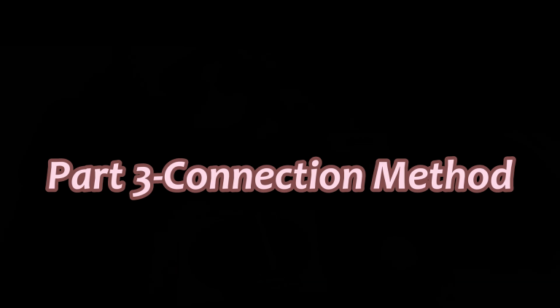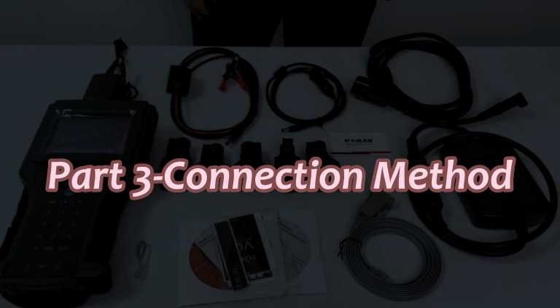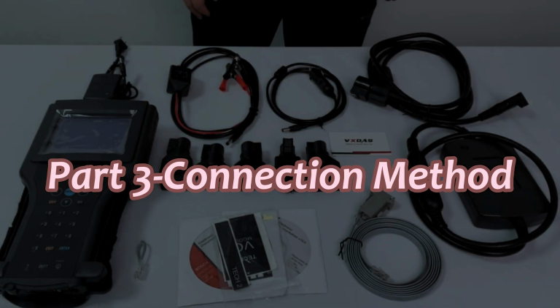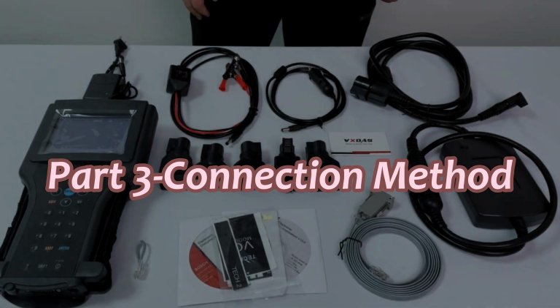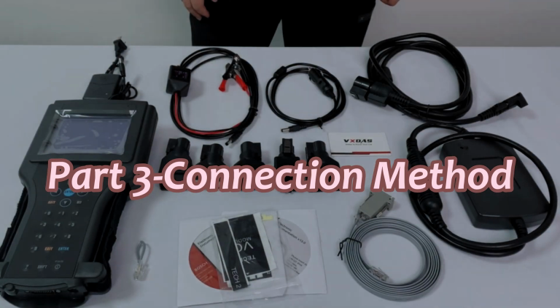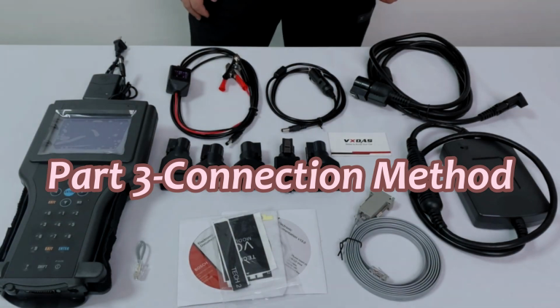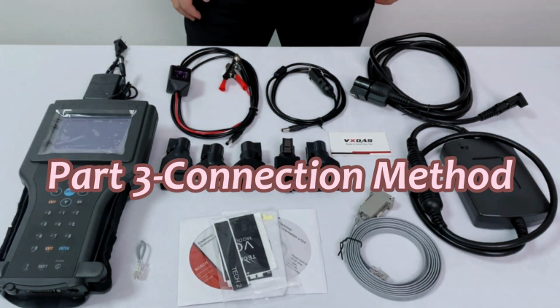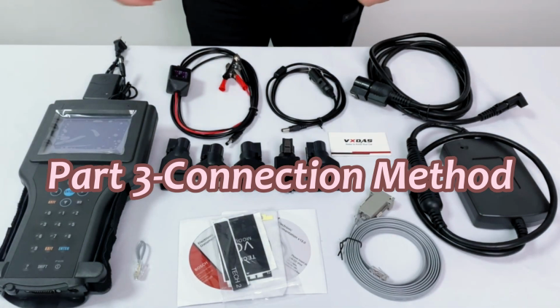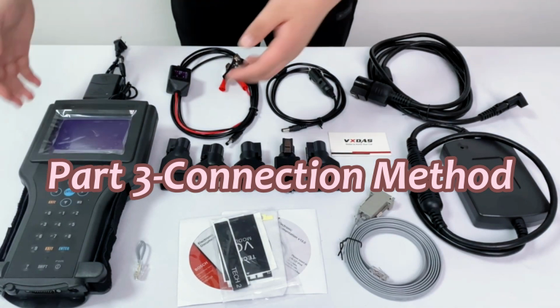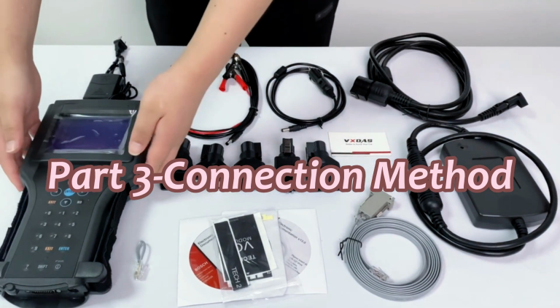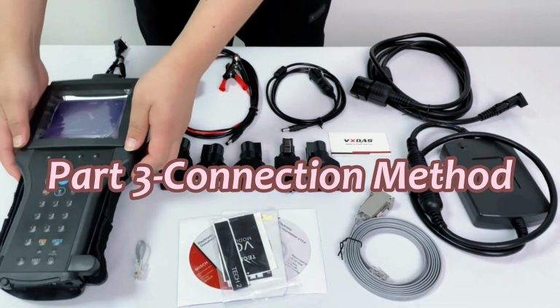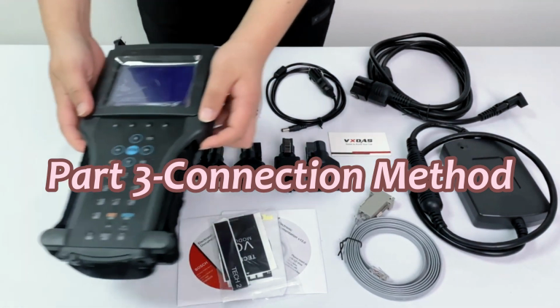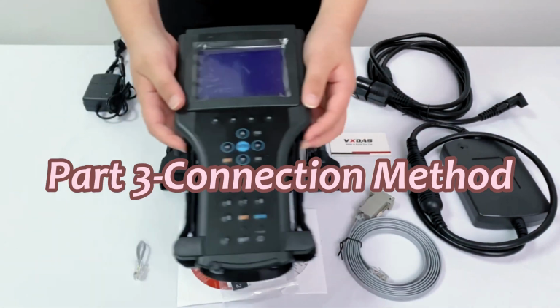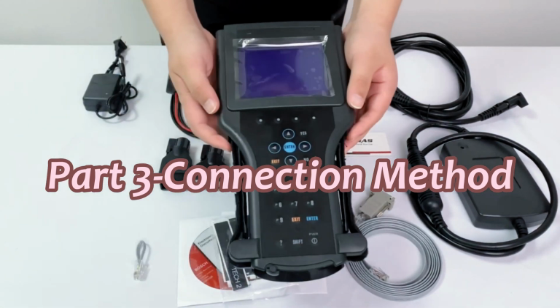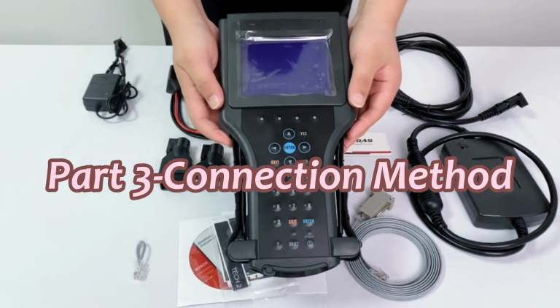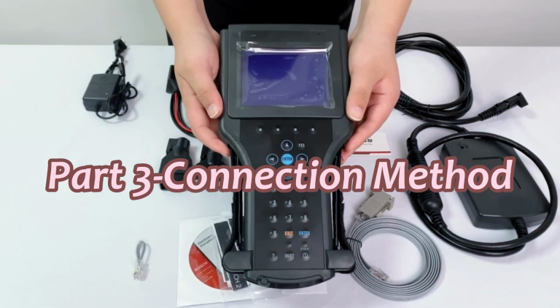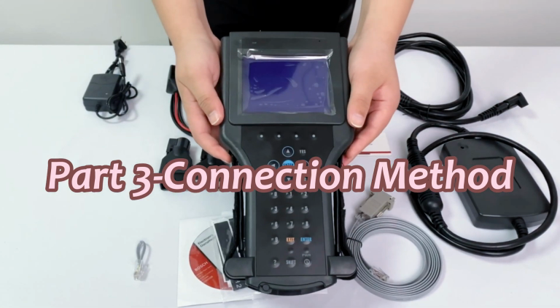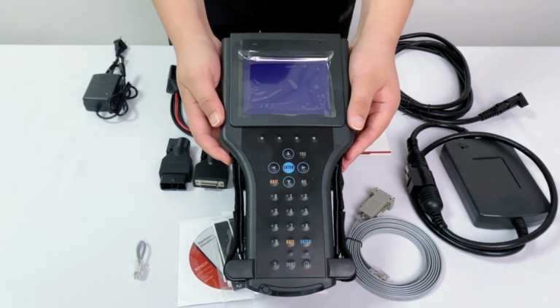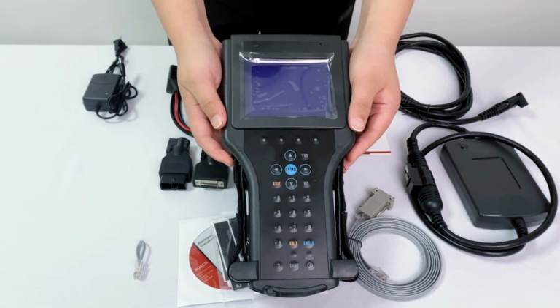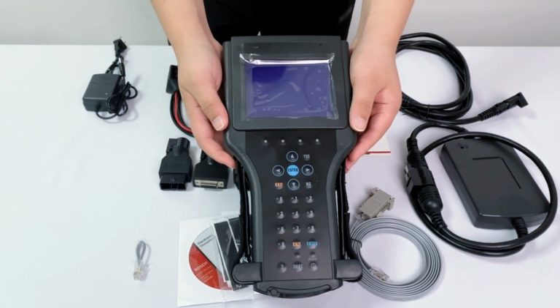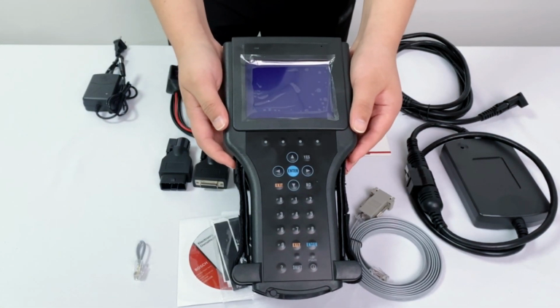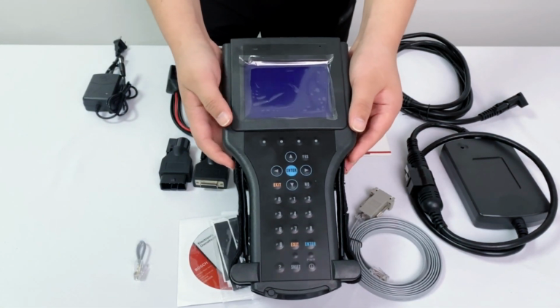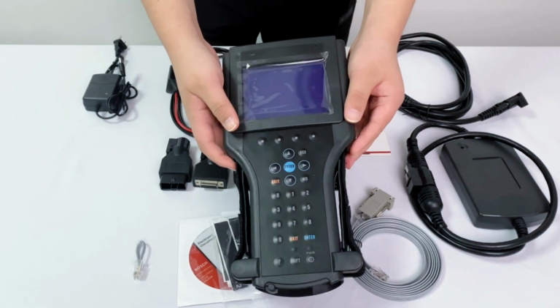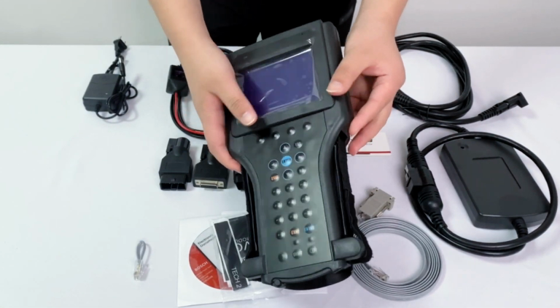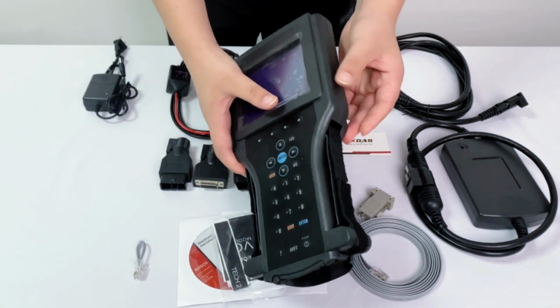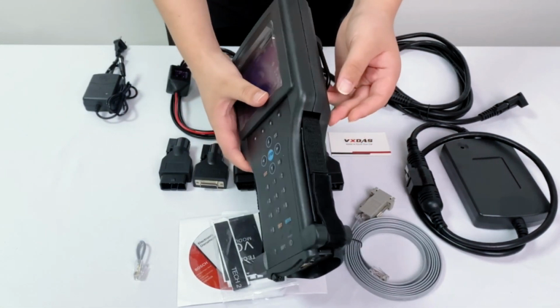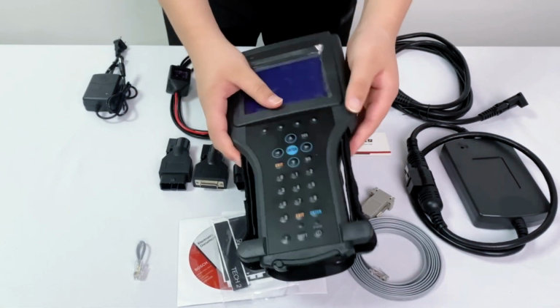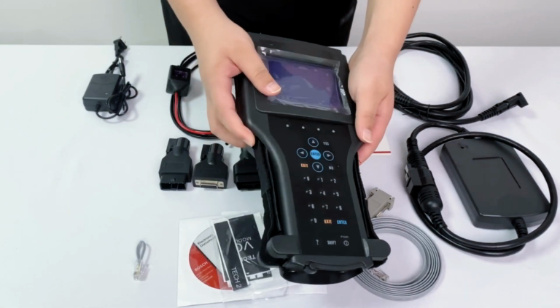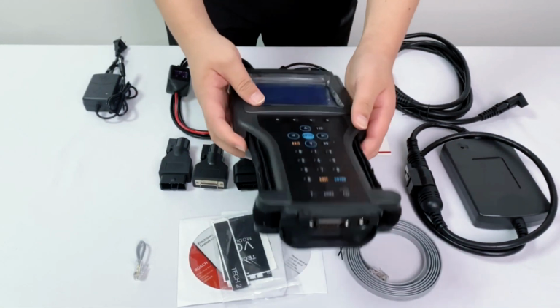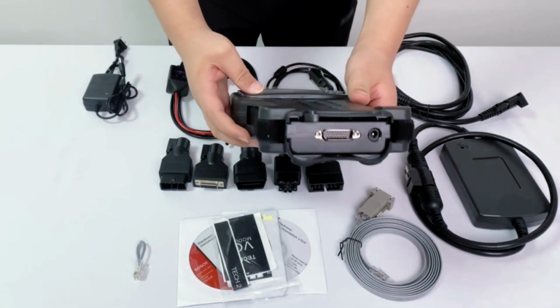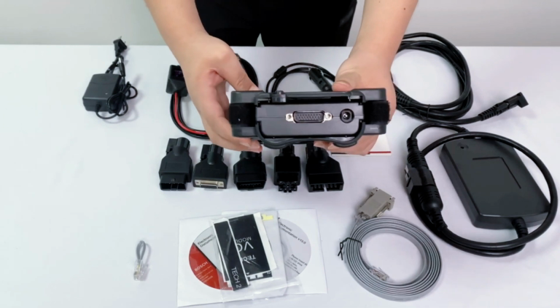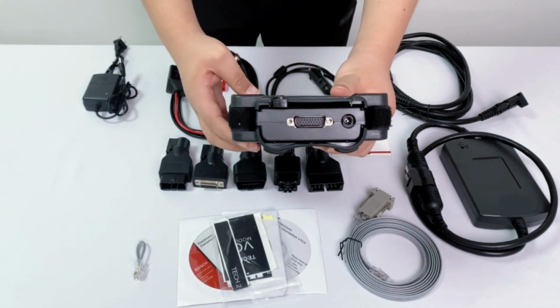The device supports a variety of connection methods. Next, we show how to connect one by one.